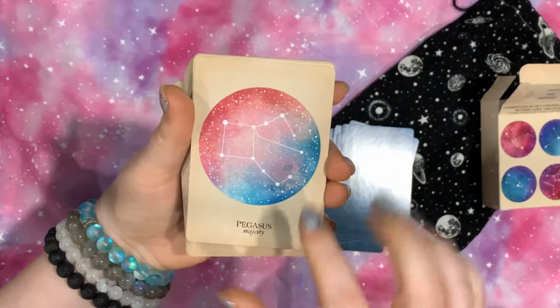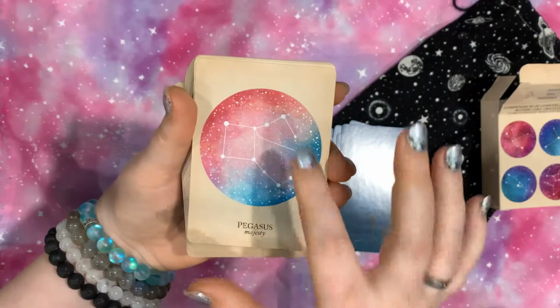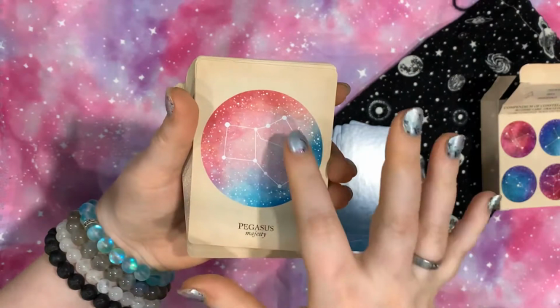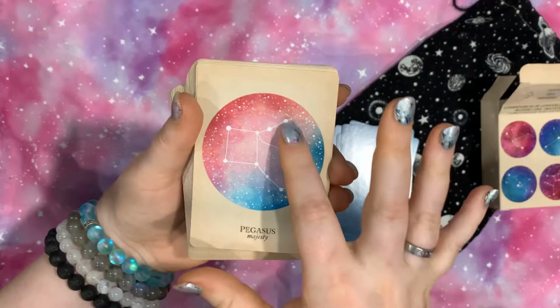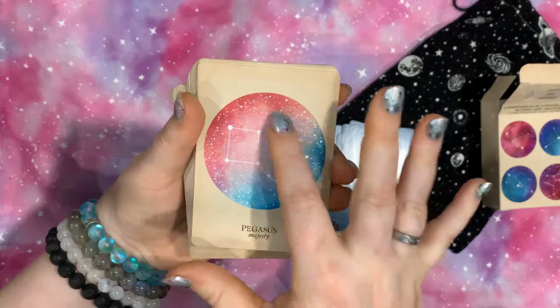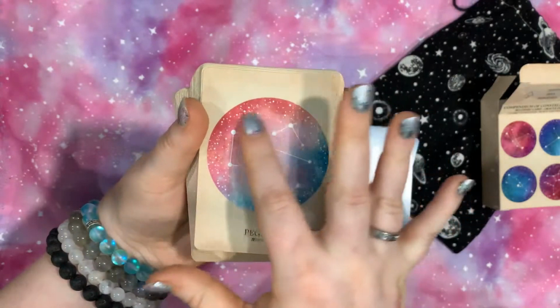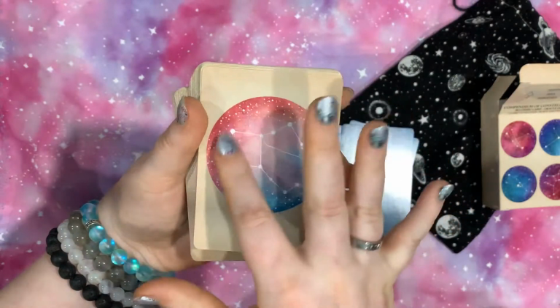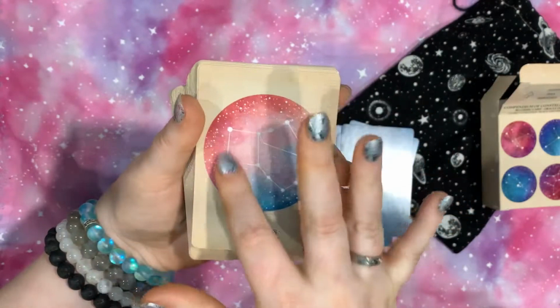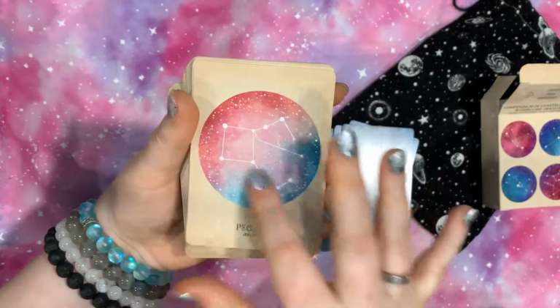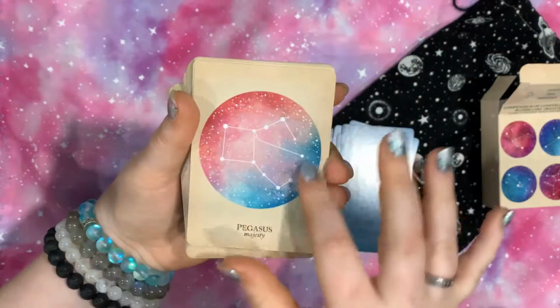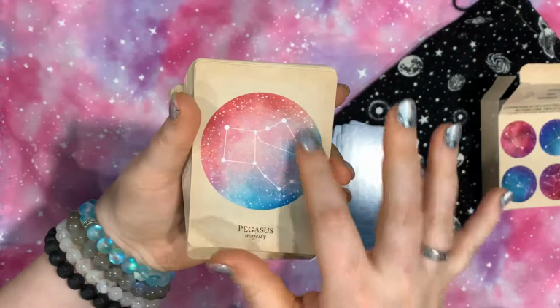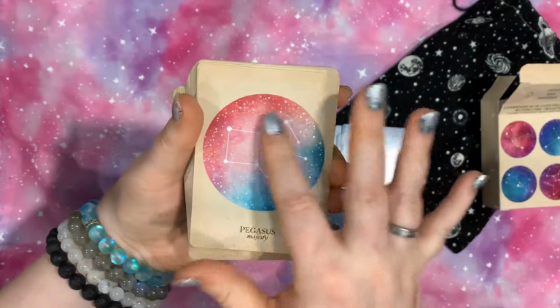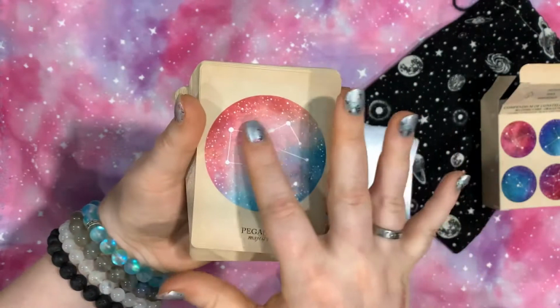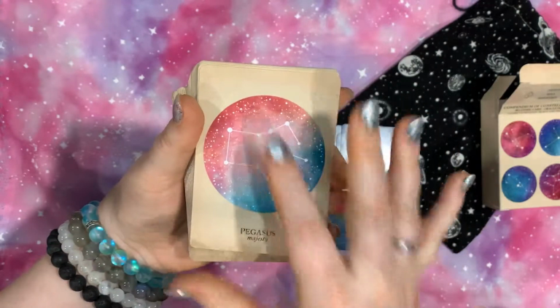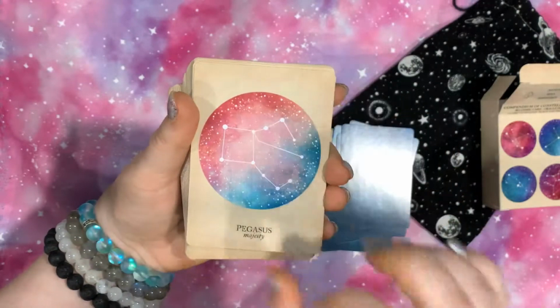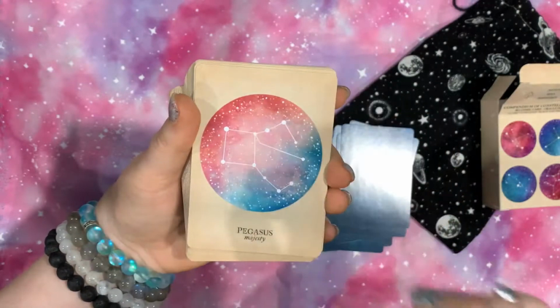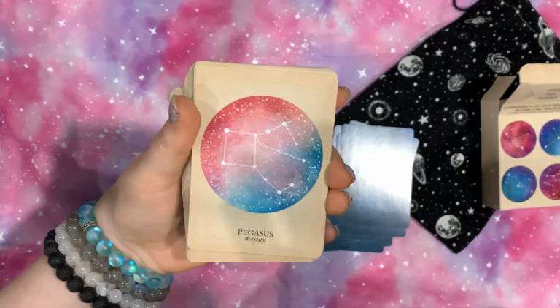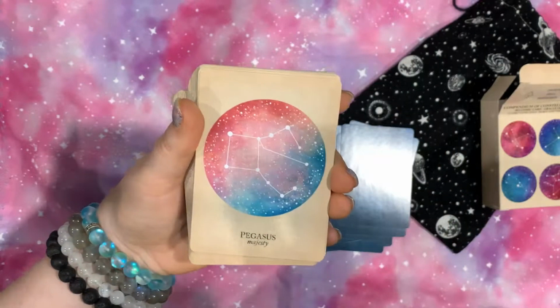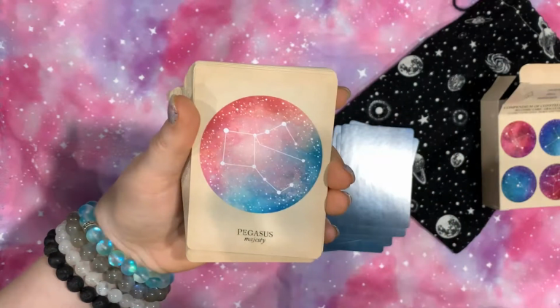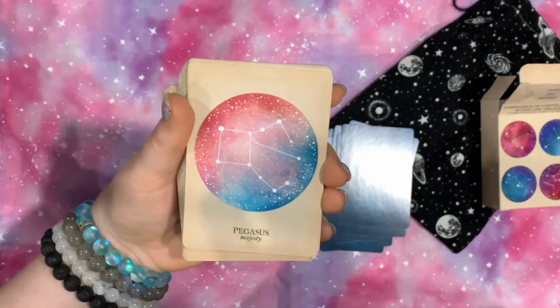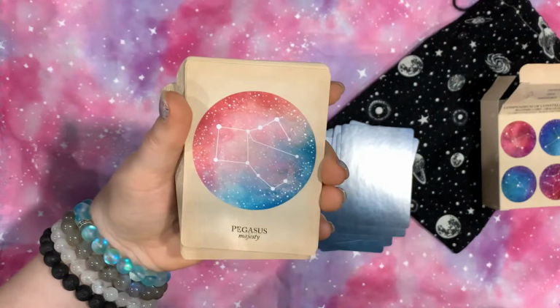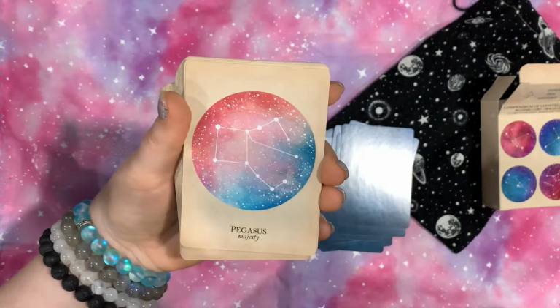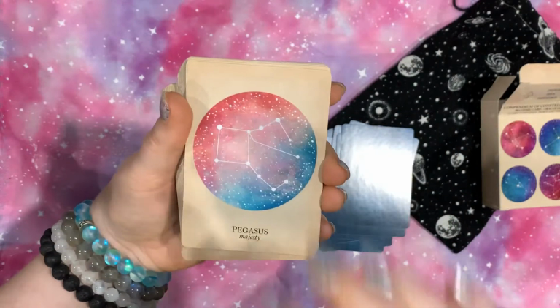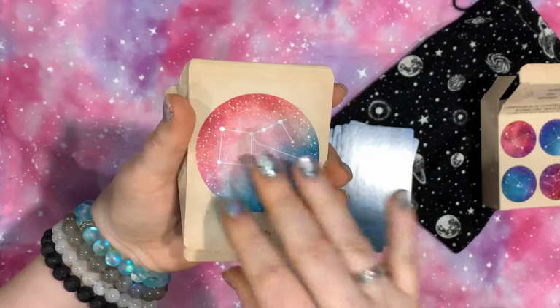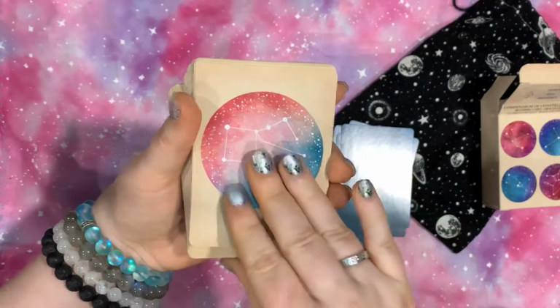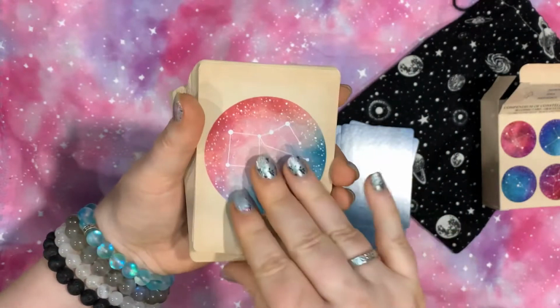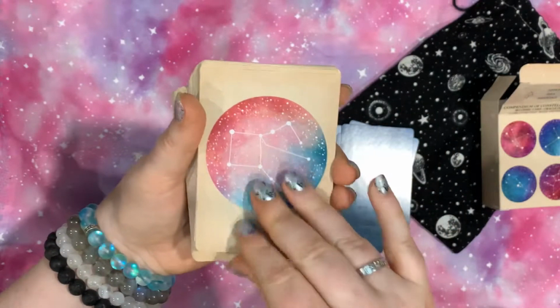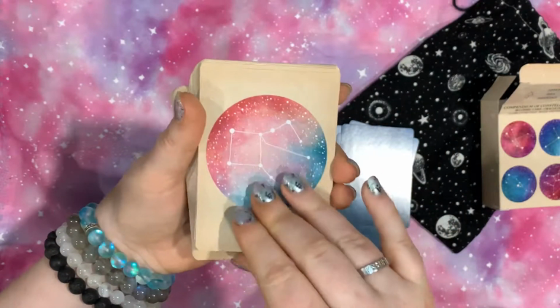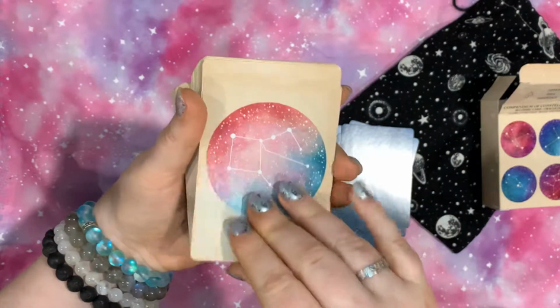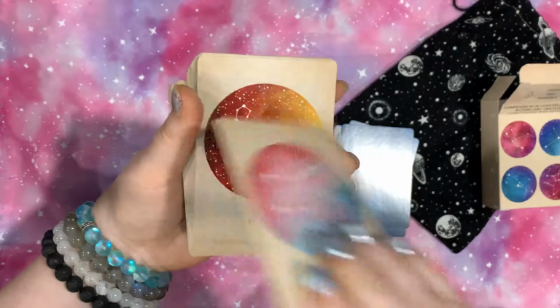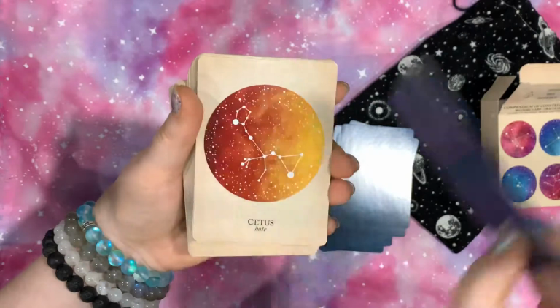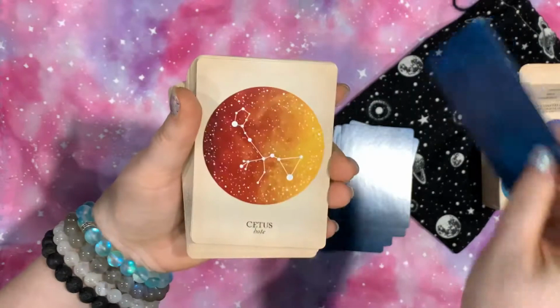And obviously the watercolor backing with little stars and everything.